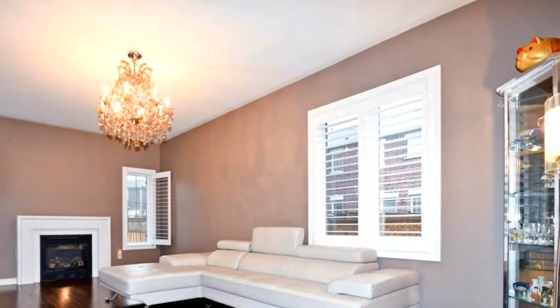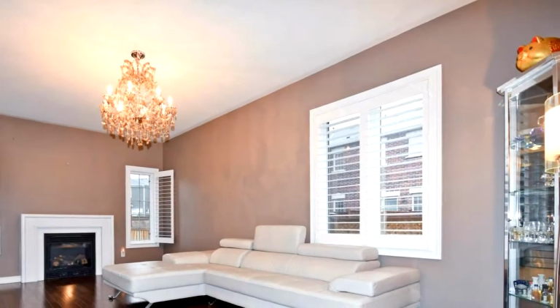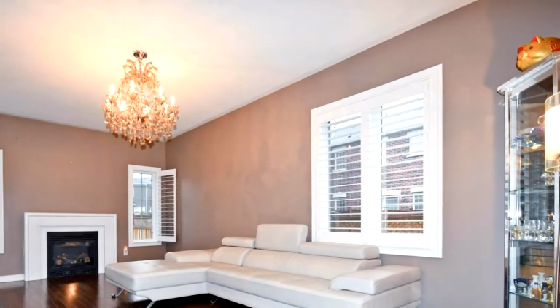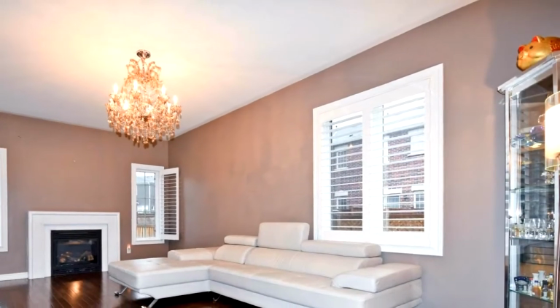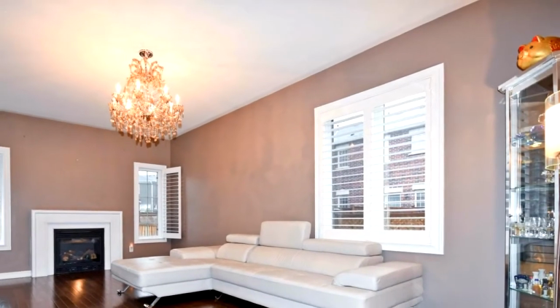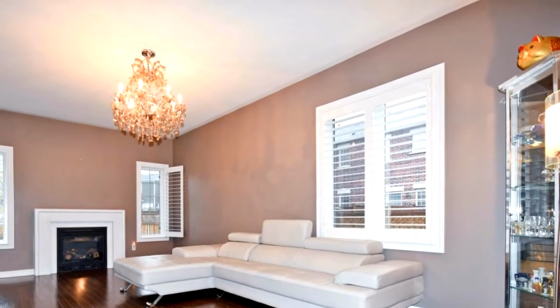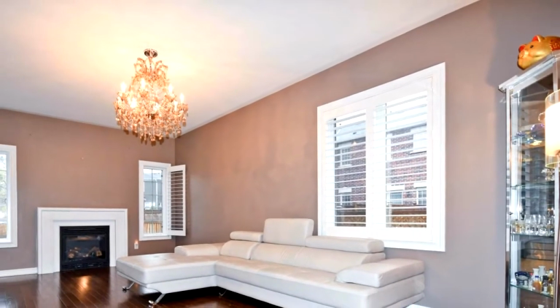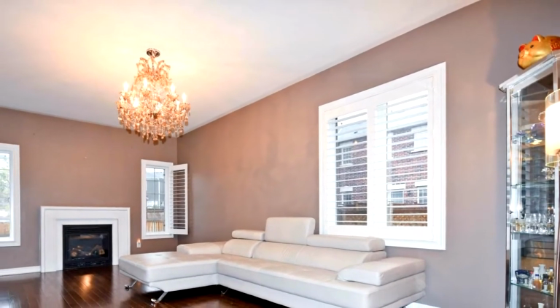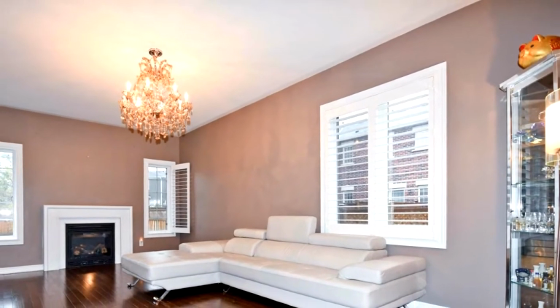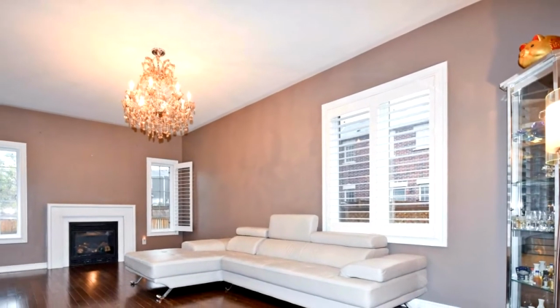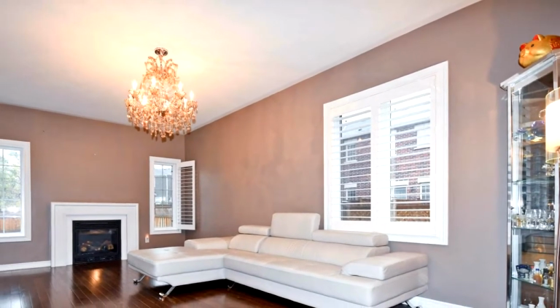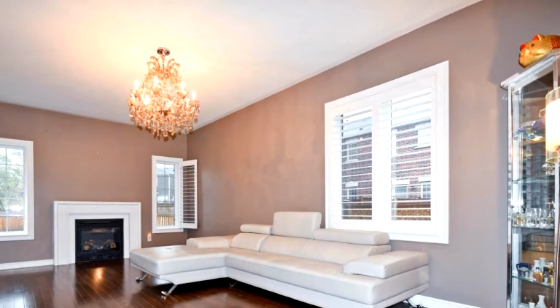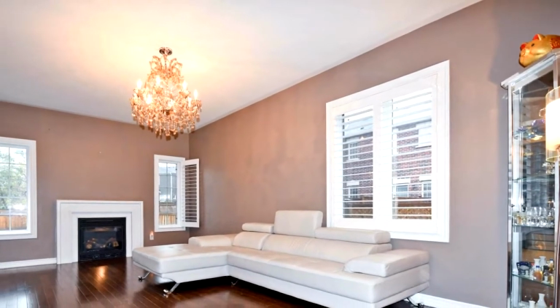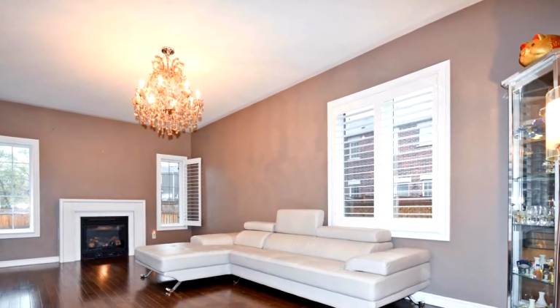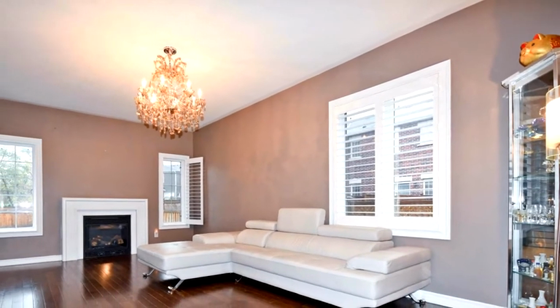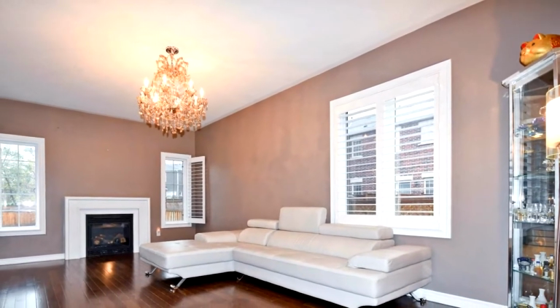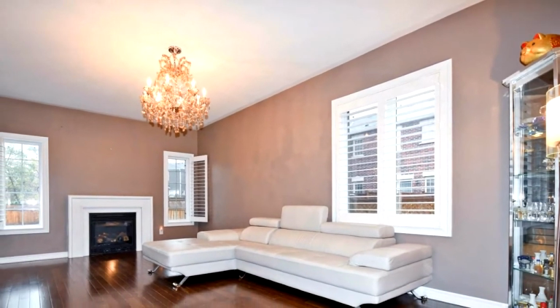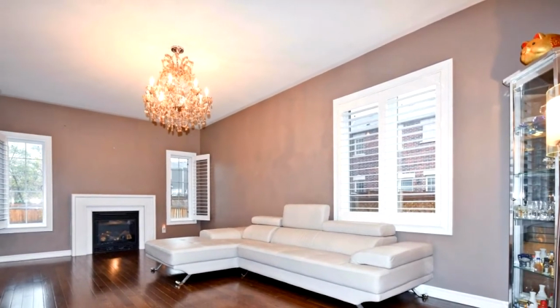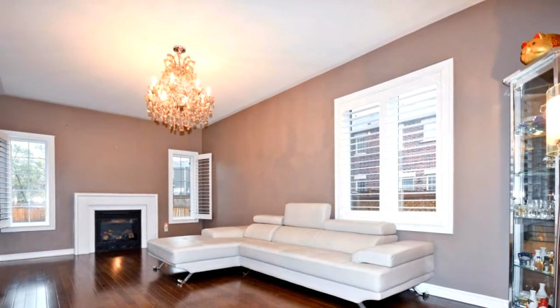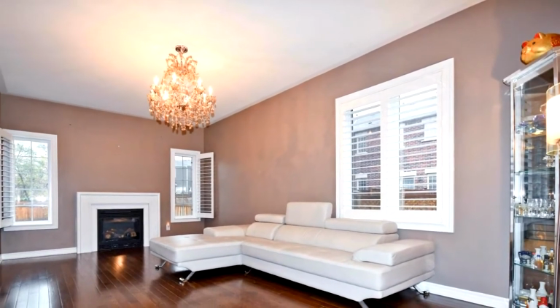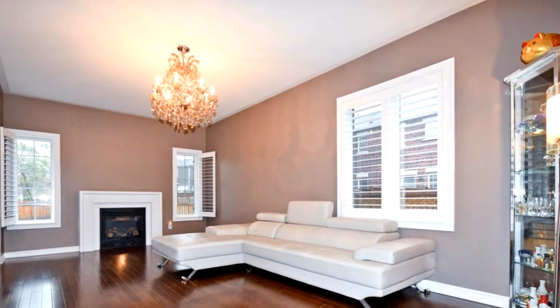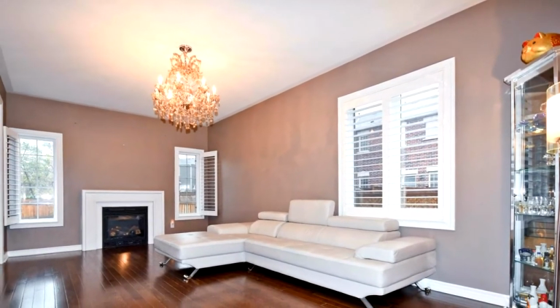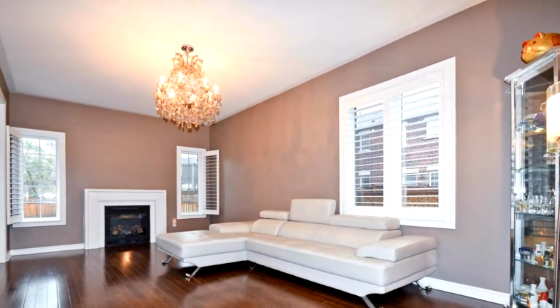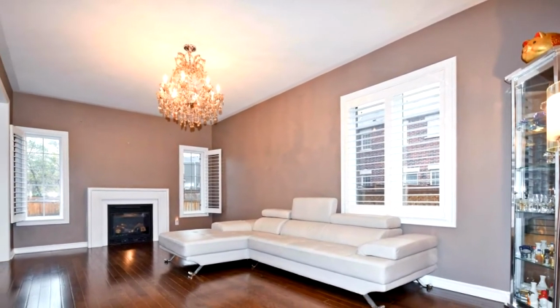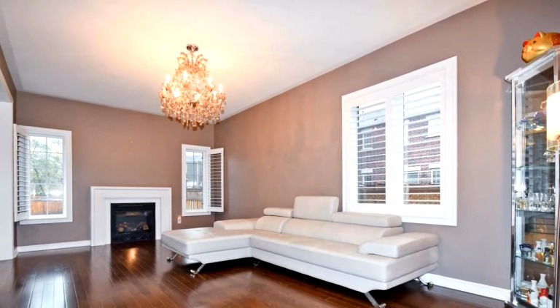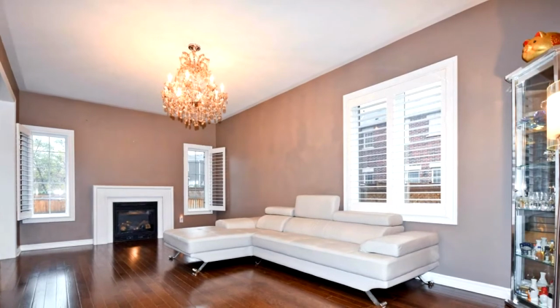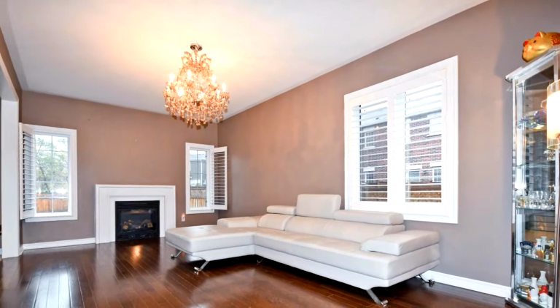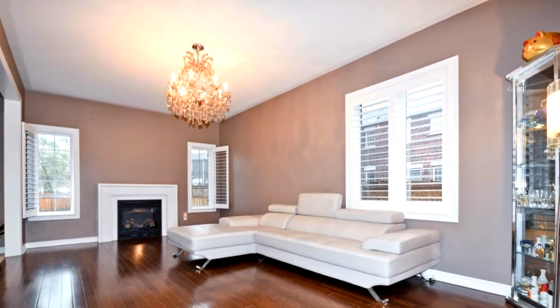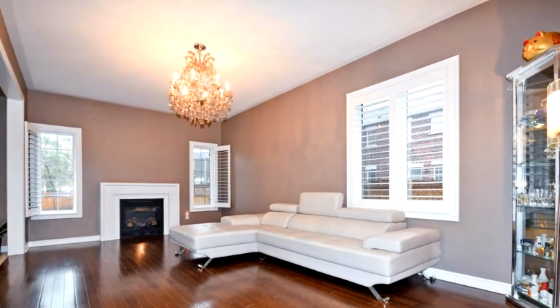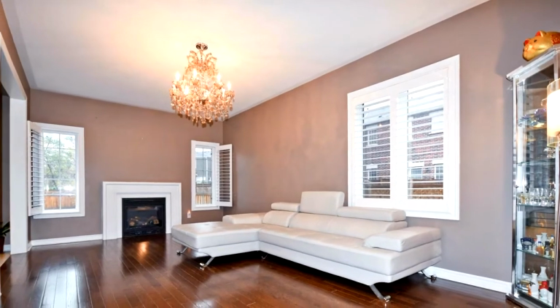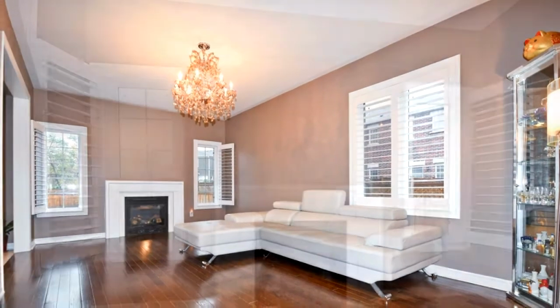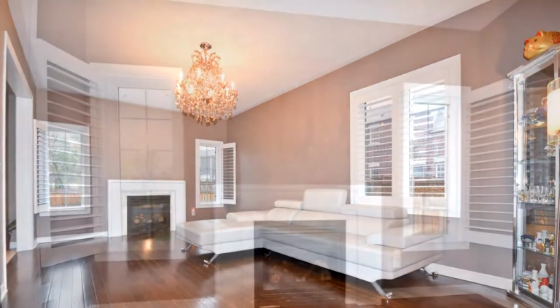Large balcony. Close to park, school, 407, etc. You won't want to miss this listing.